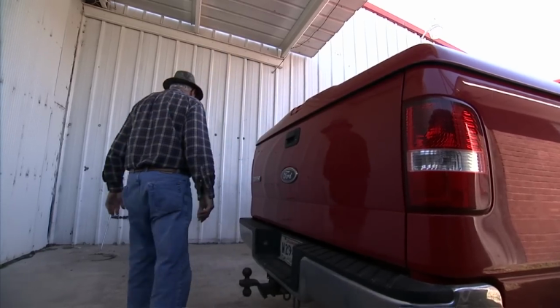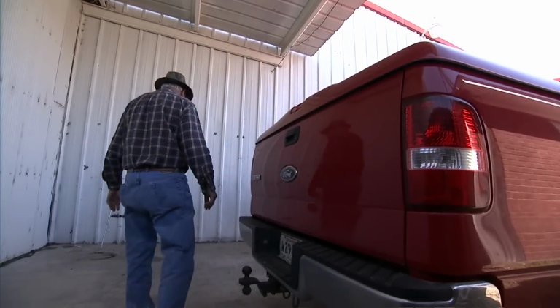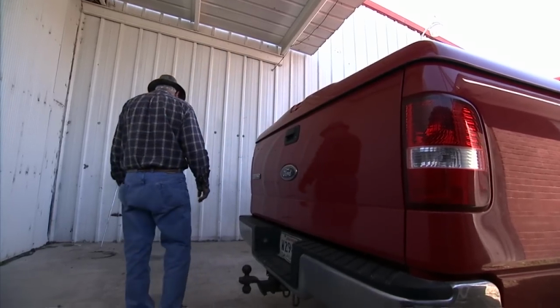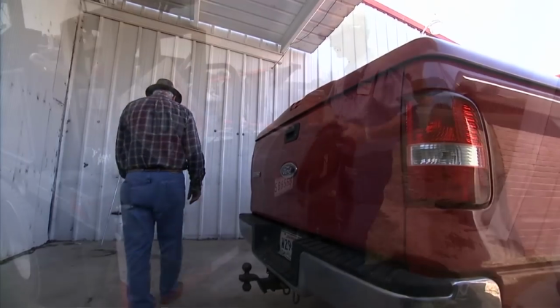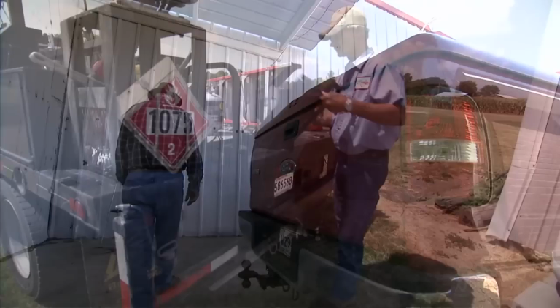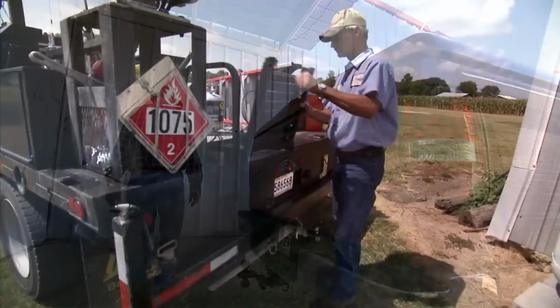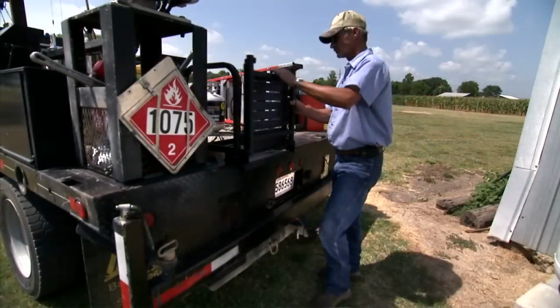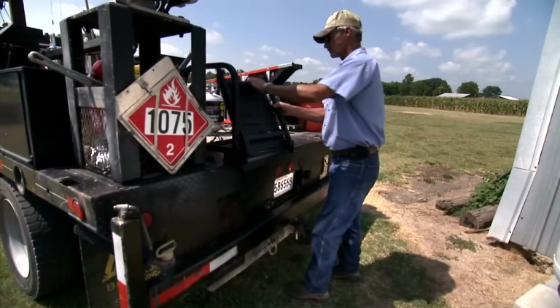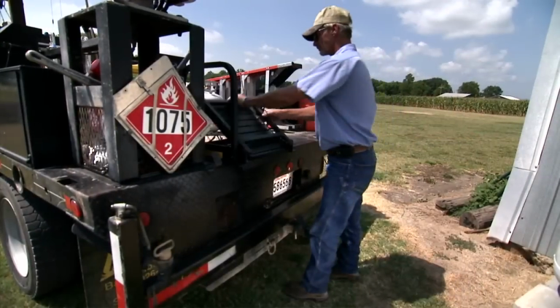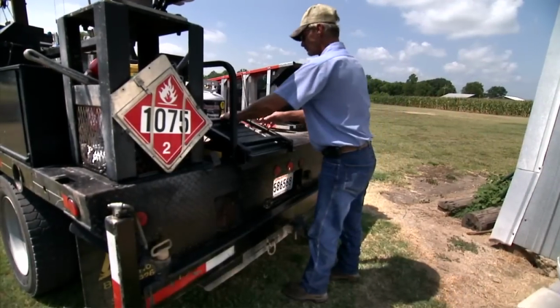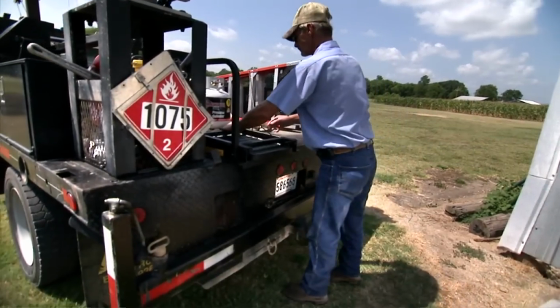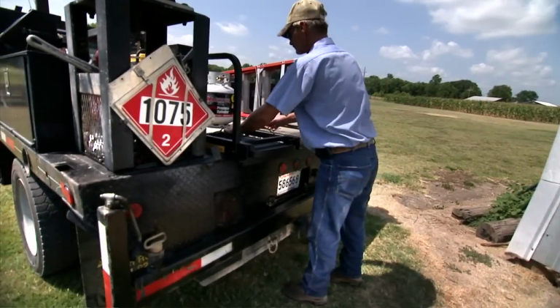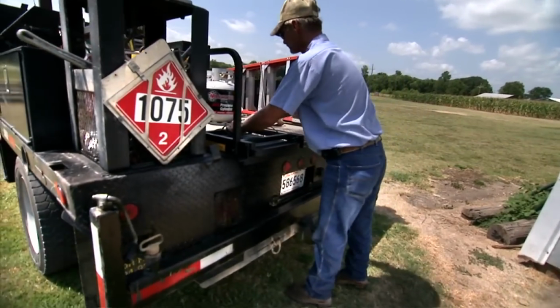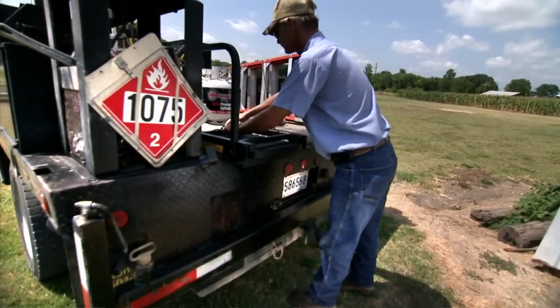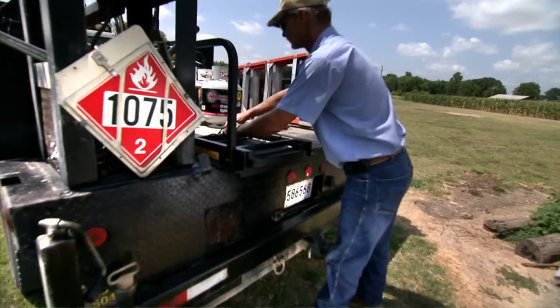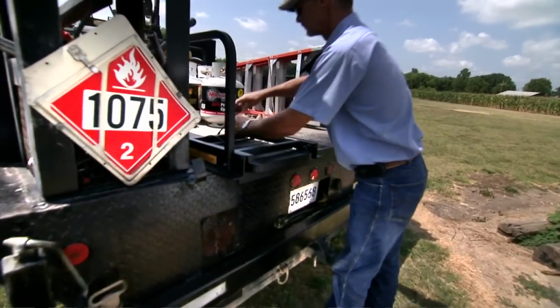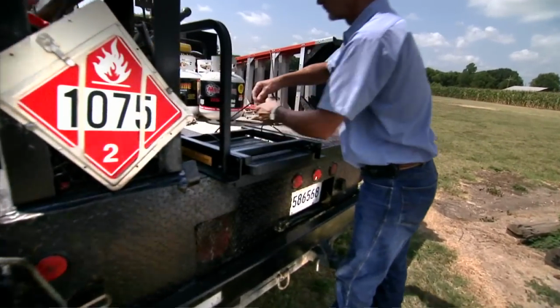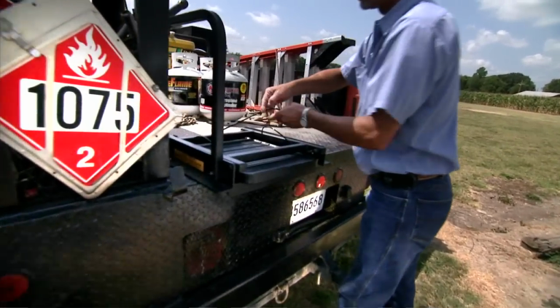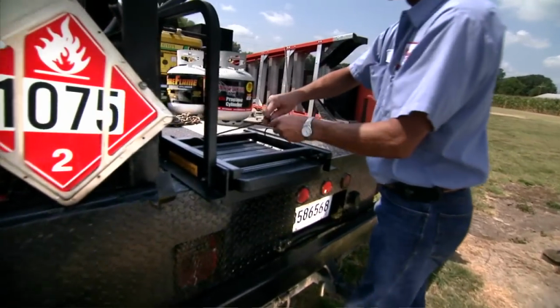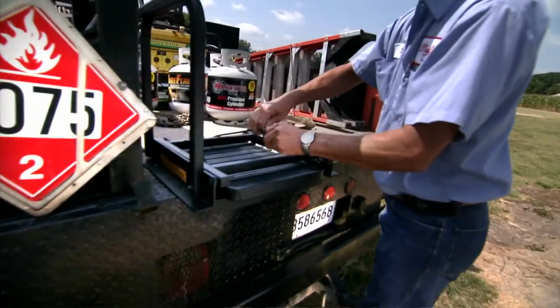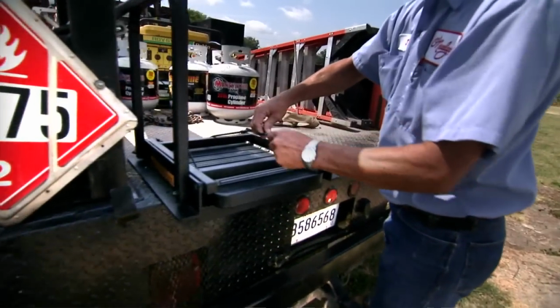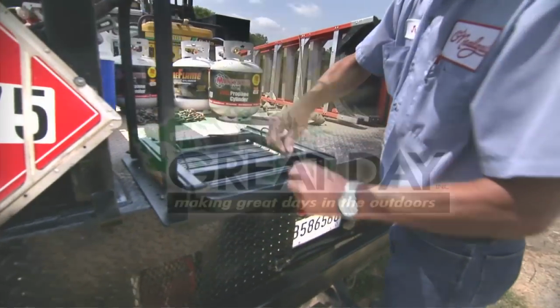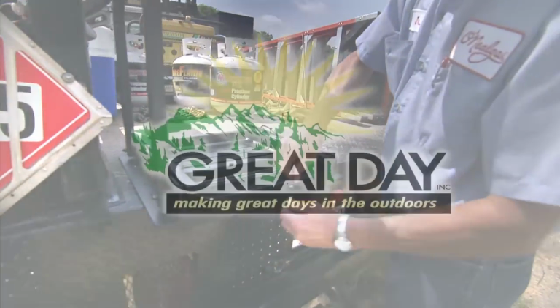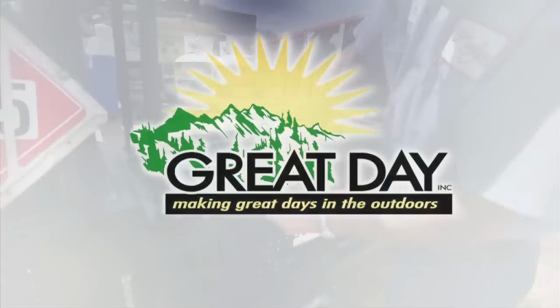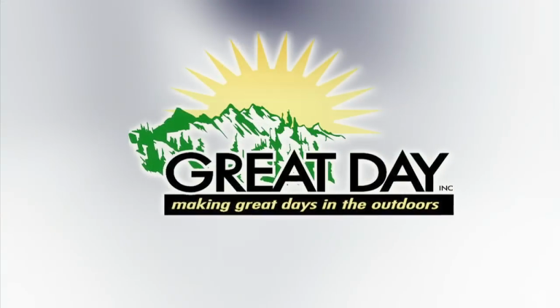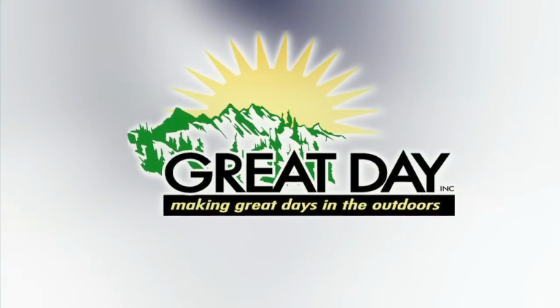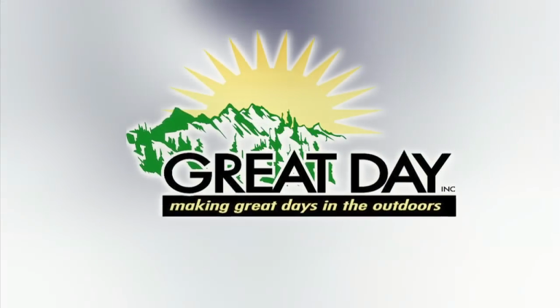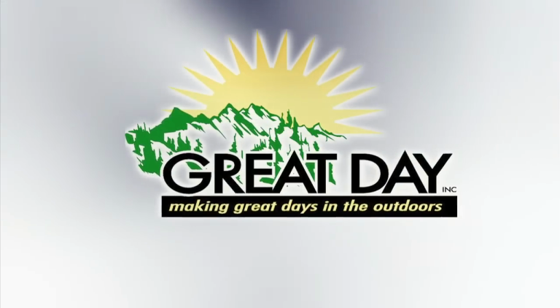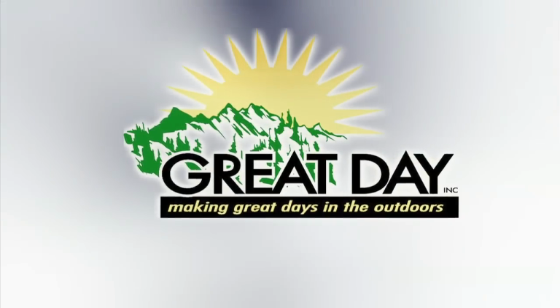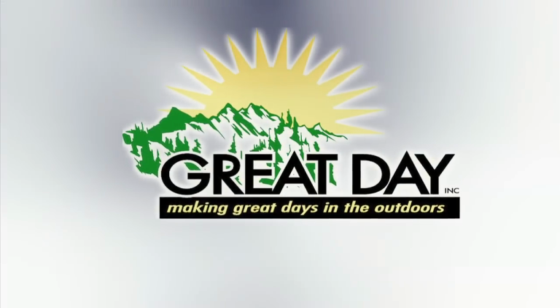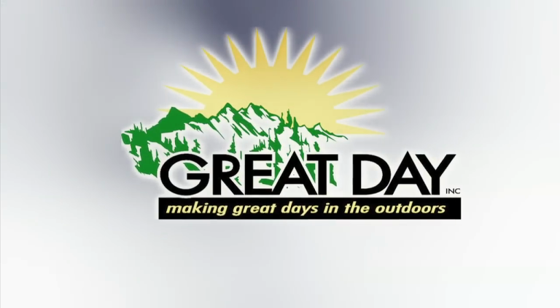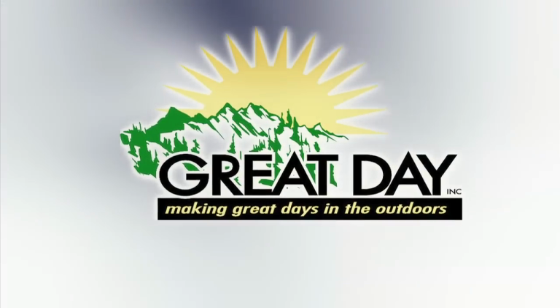So if you have a truck or a flatbed, you need the Truckin' Buddy from Great Day.